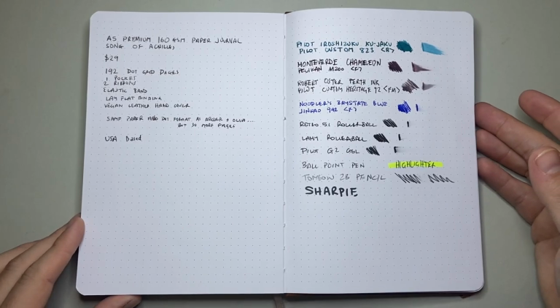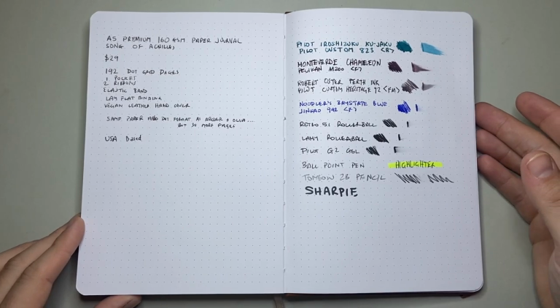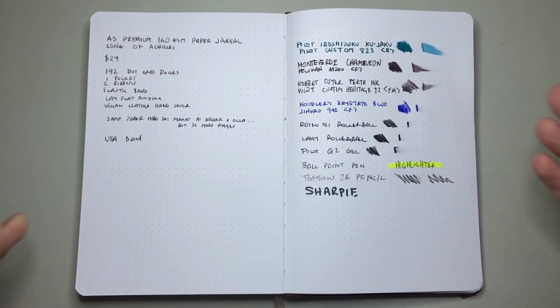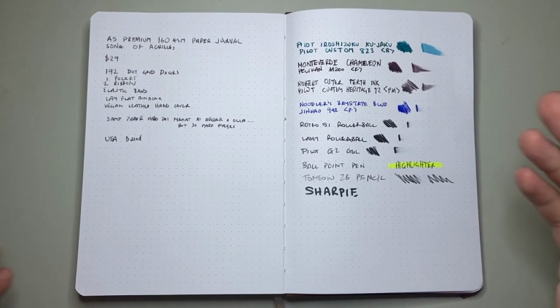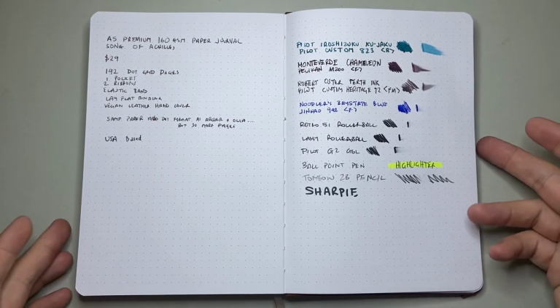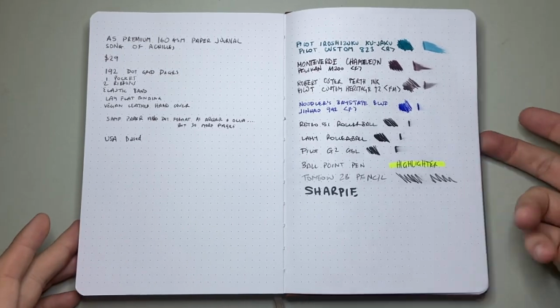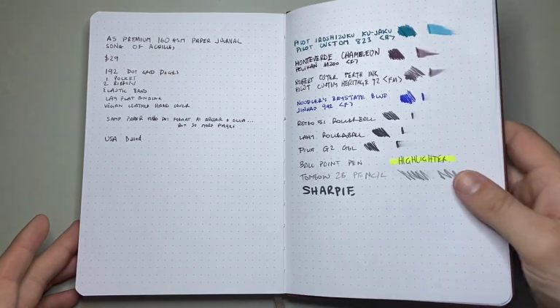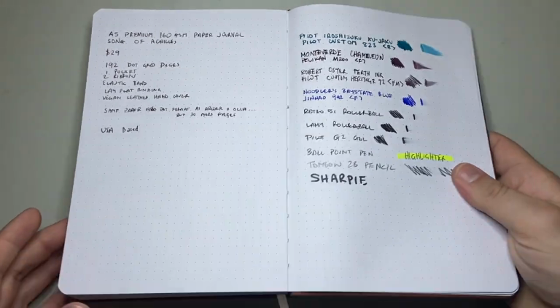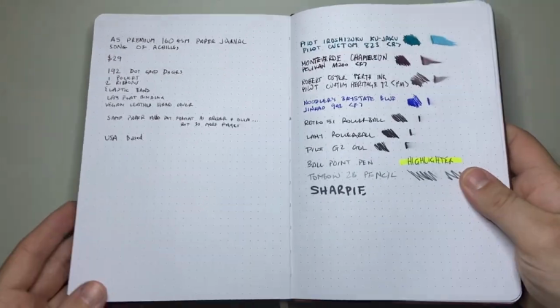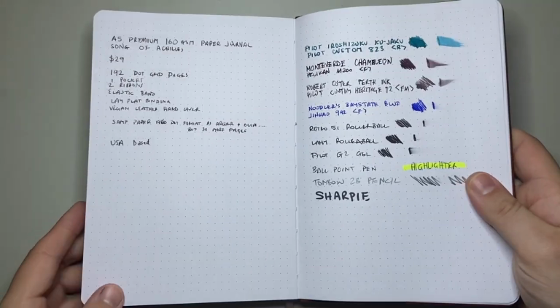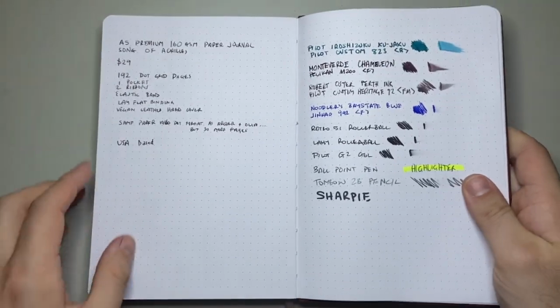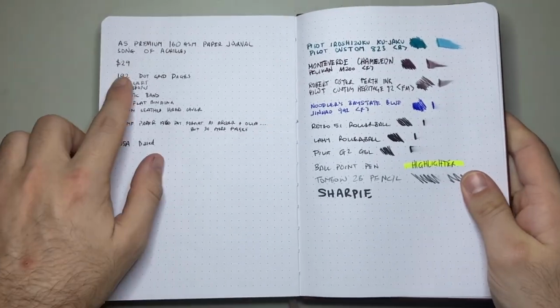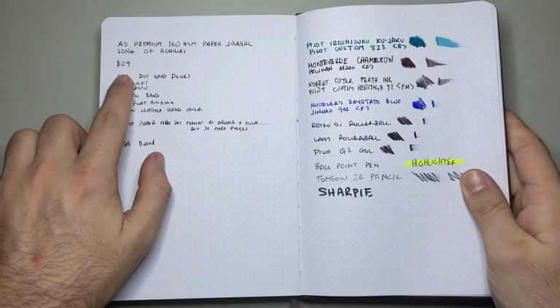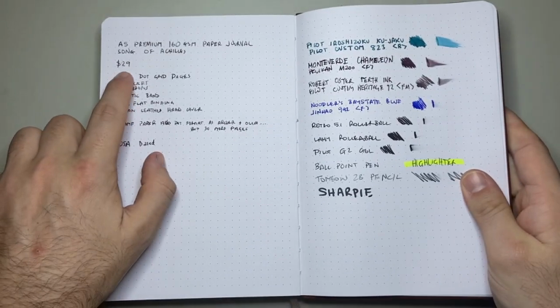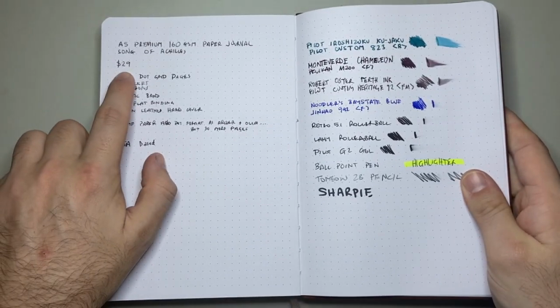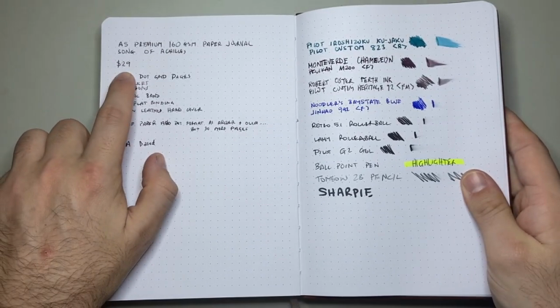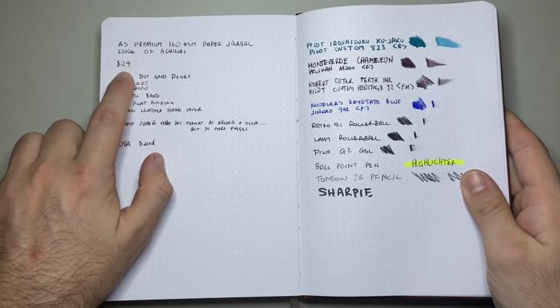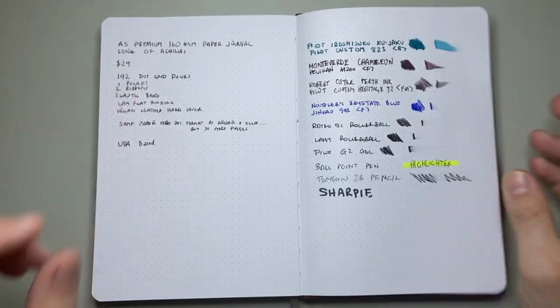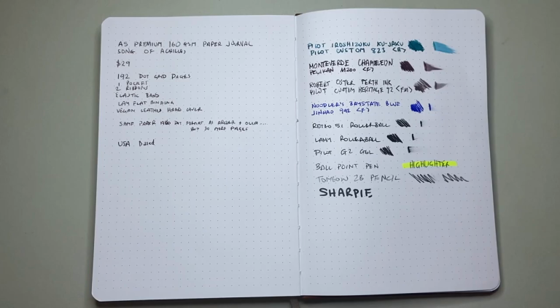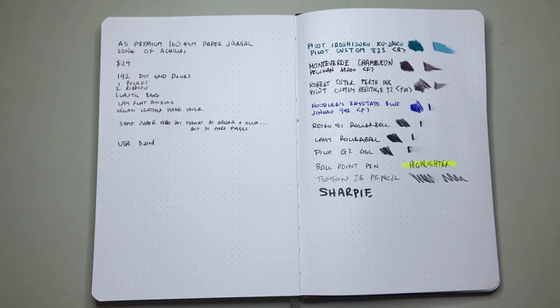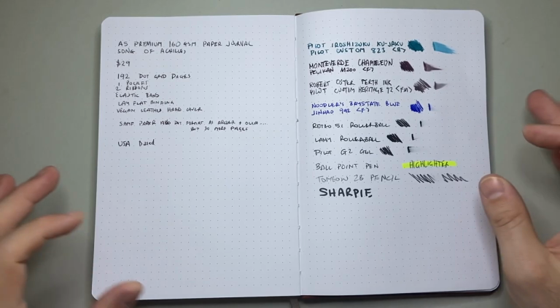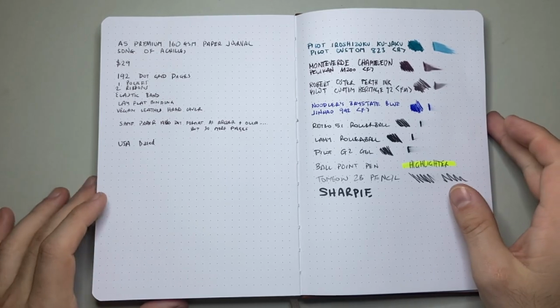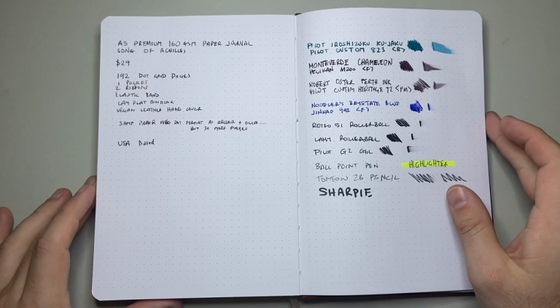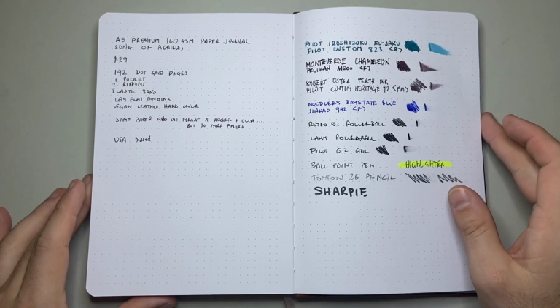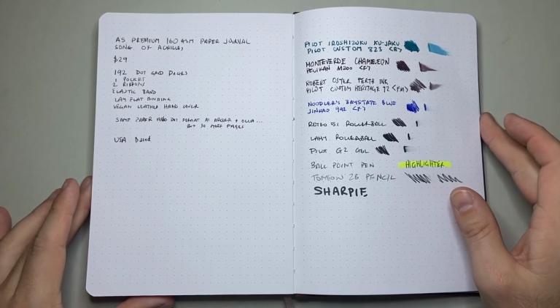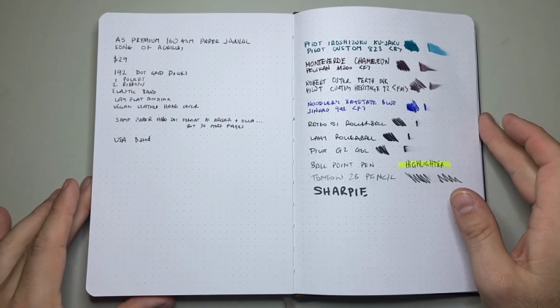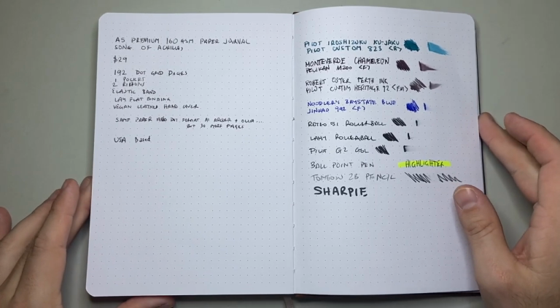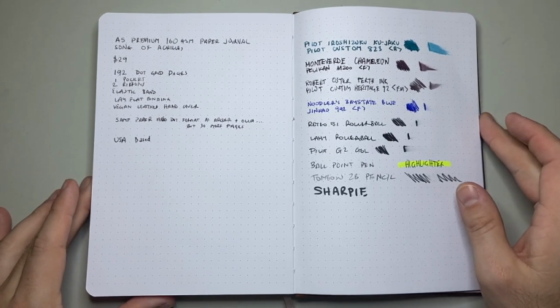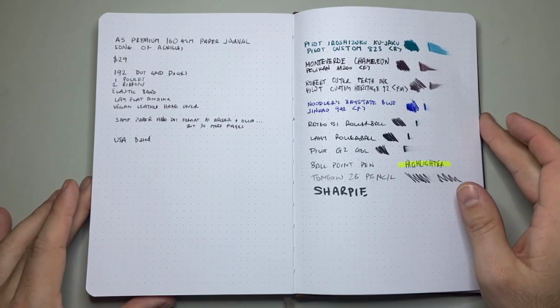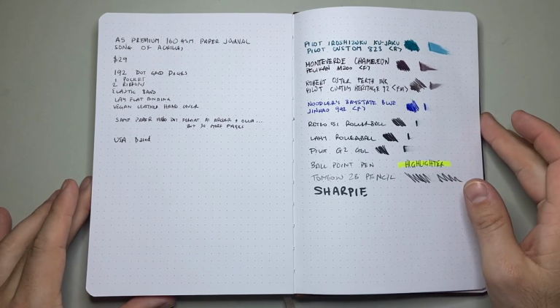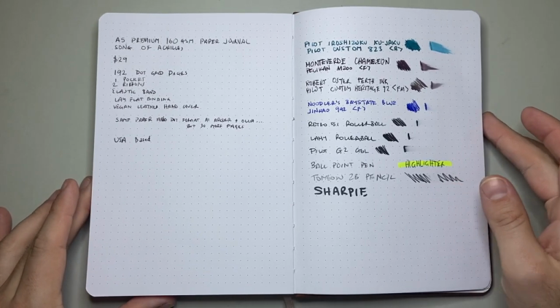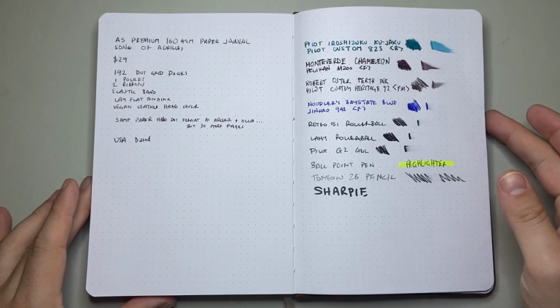So this is a really nice option, and at that price point of $29, I think this is a really, really good option.